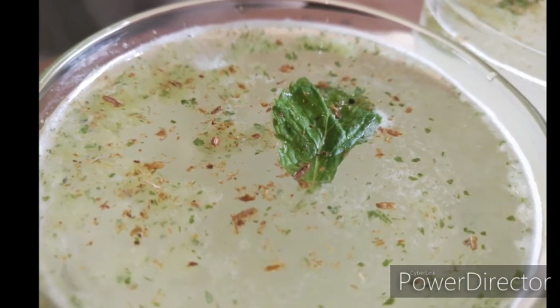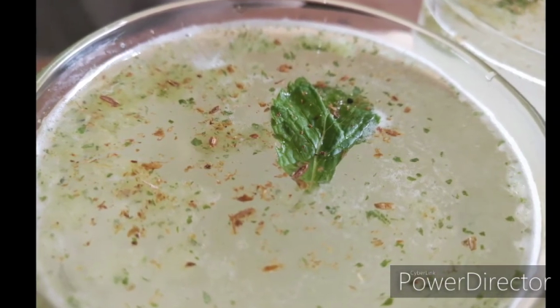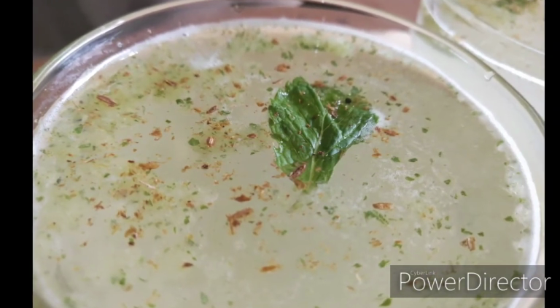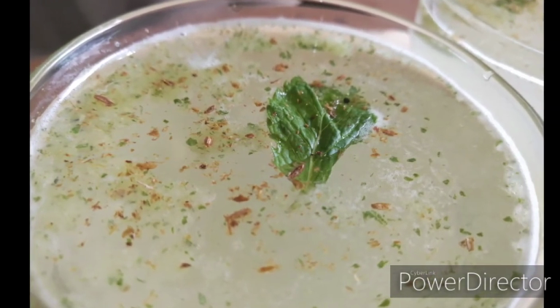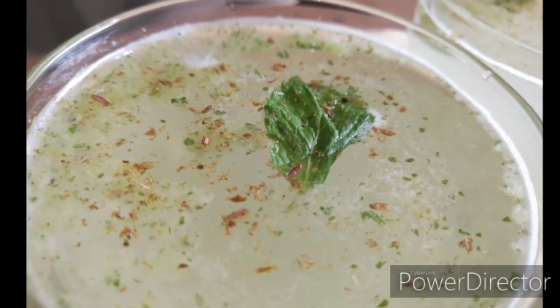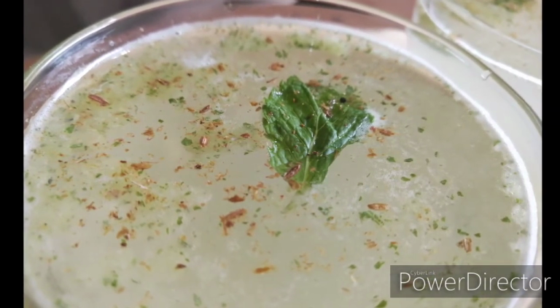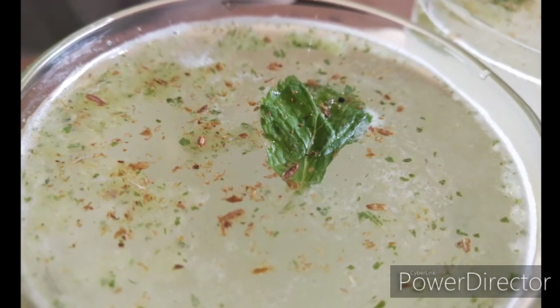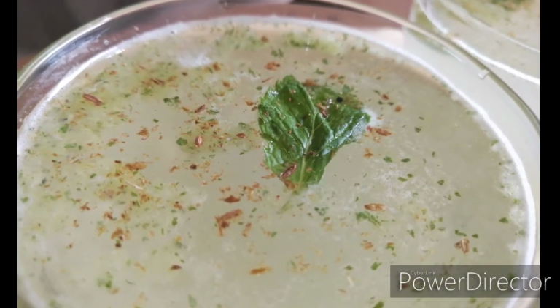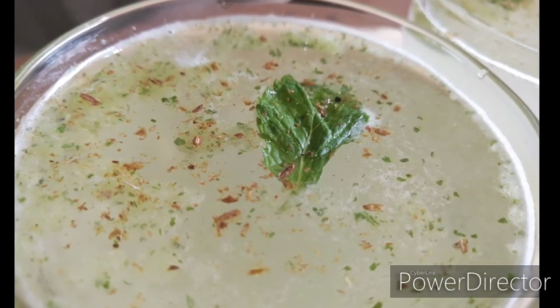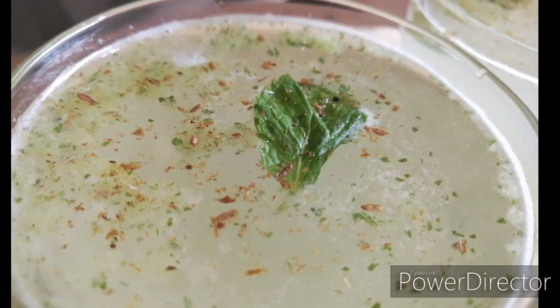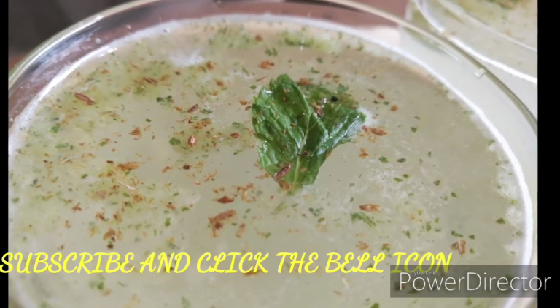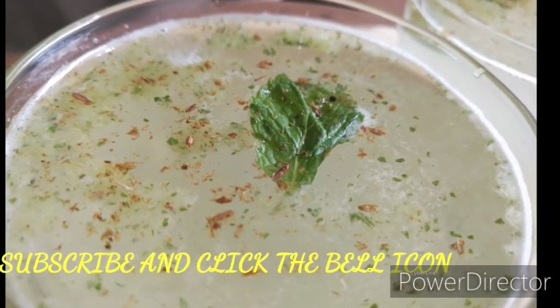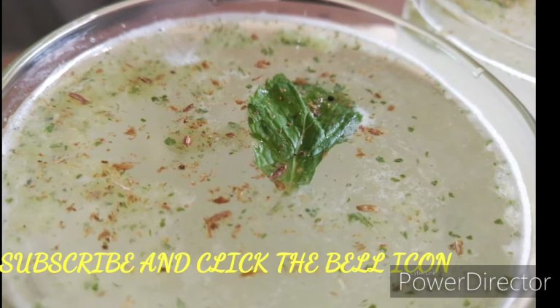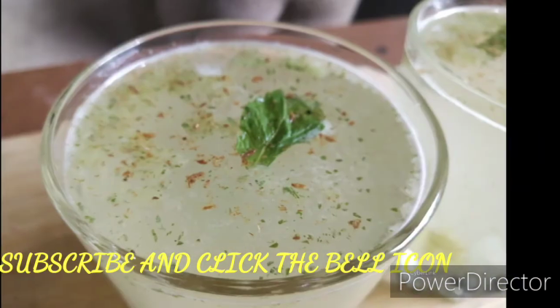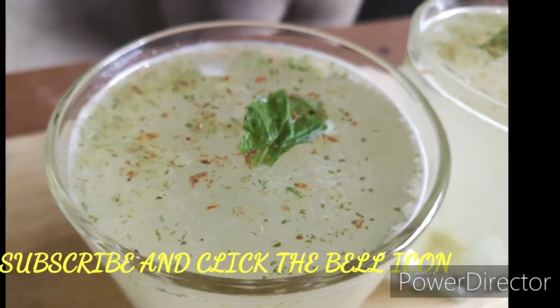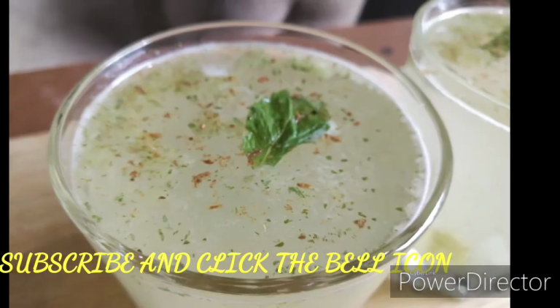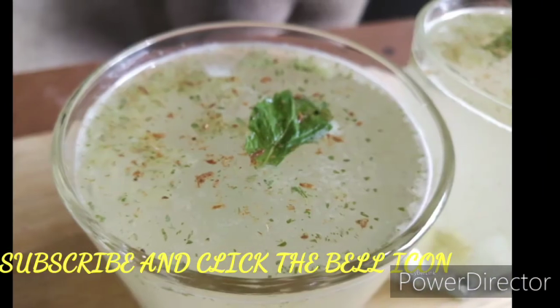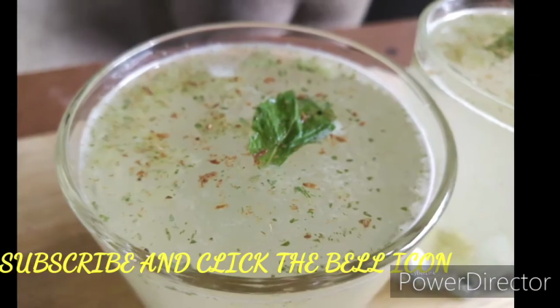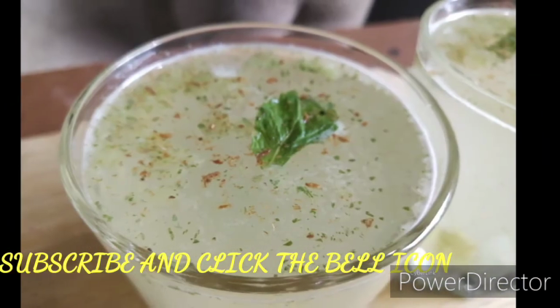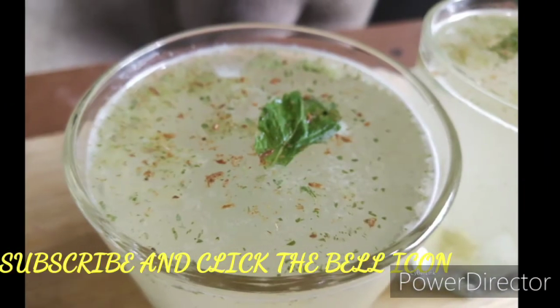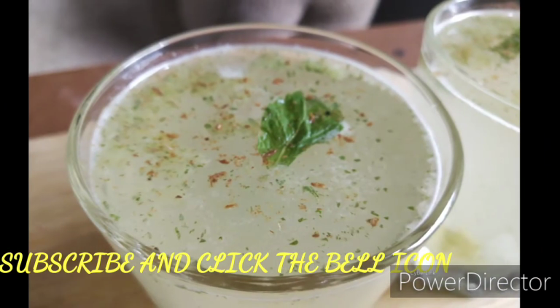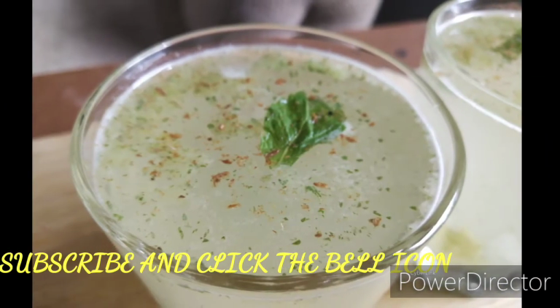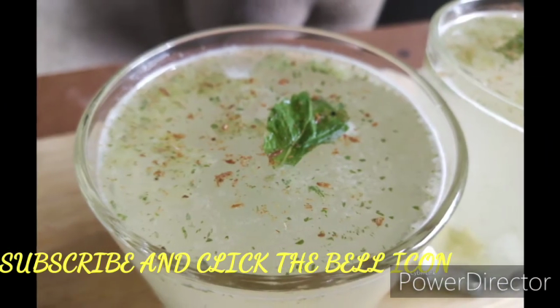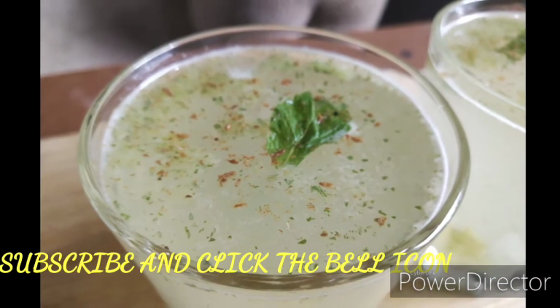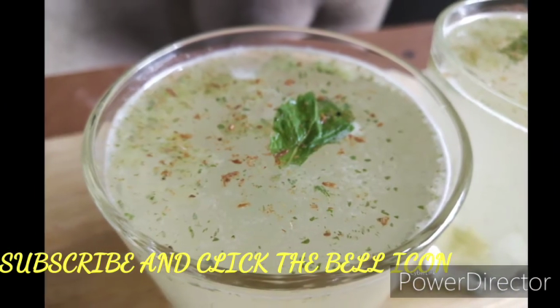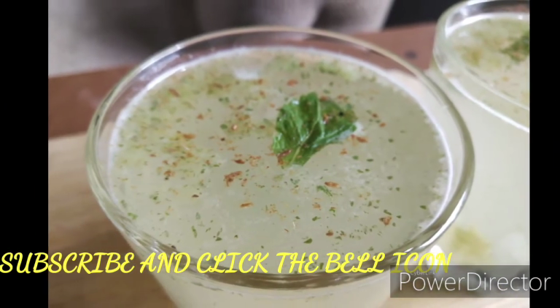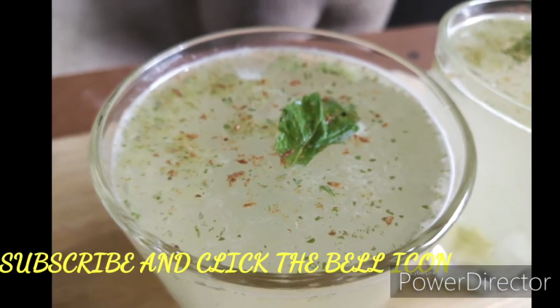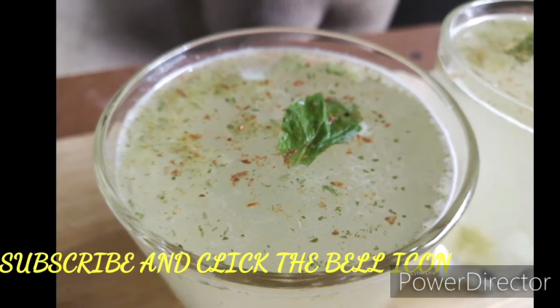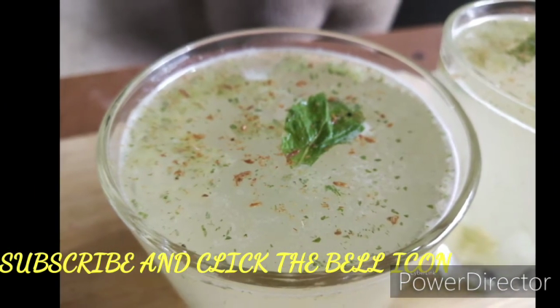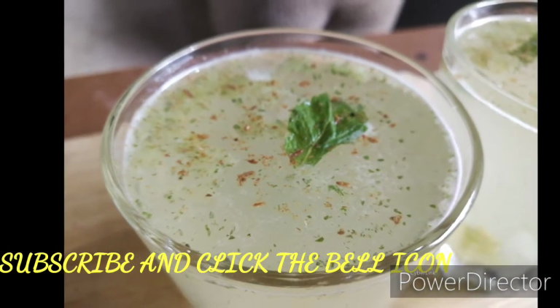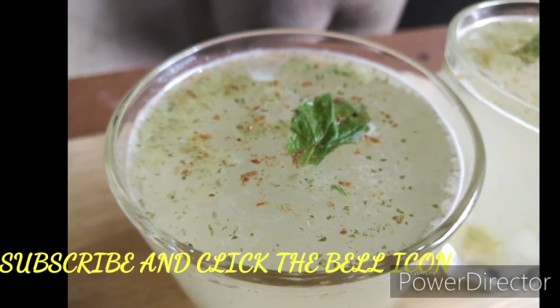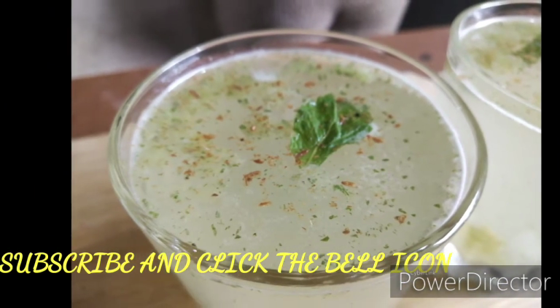Consuming one glass of Aam Panna in a day is enough. Do not consume too much of Aam Panna, as it may be dangerous for your health.